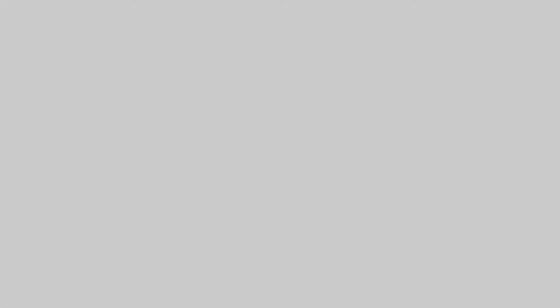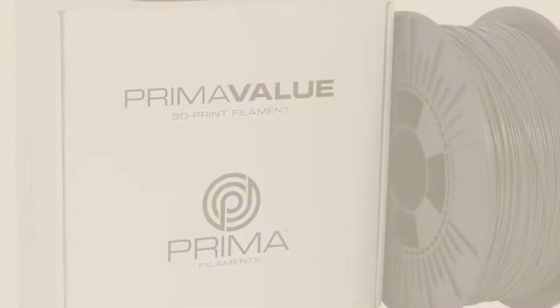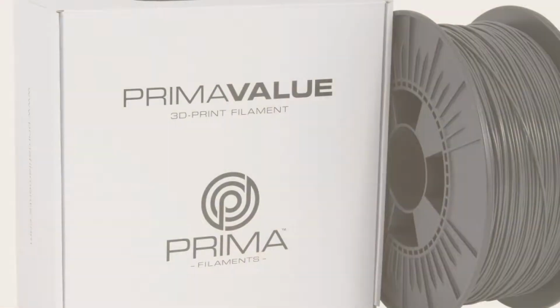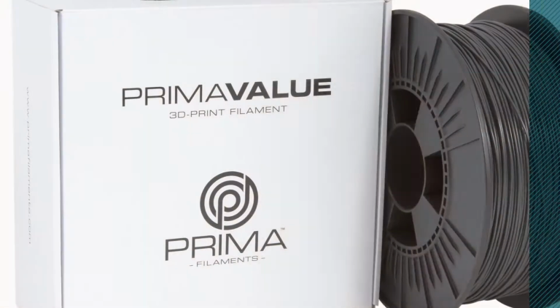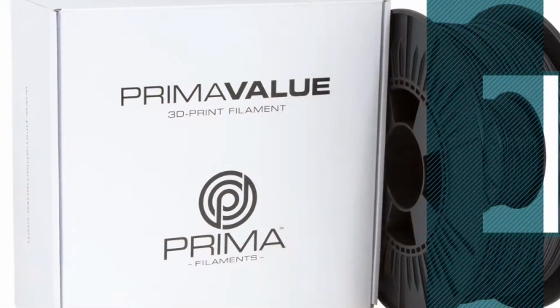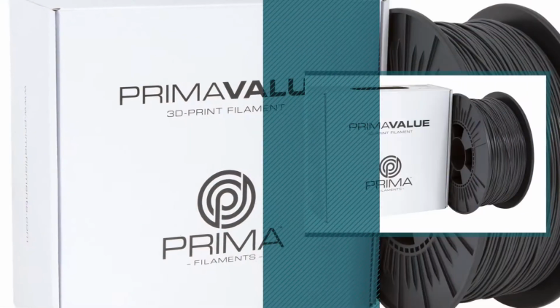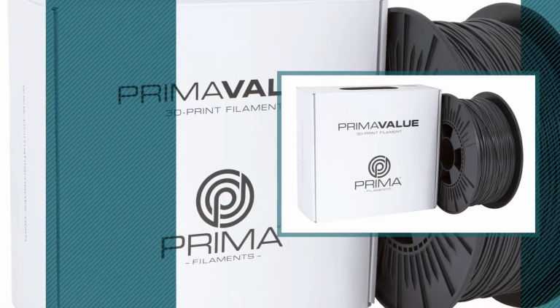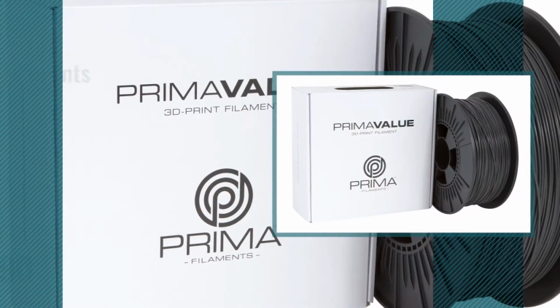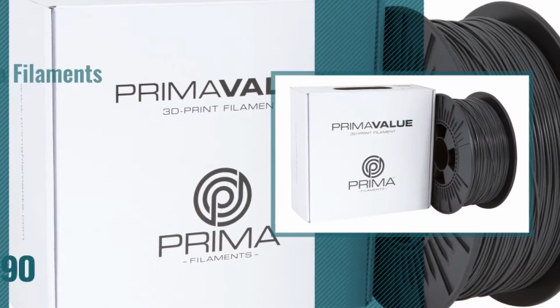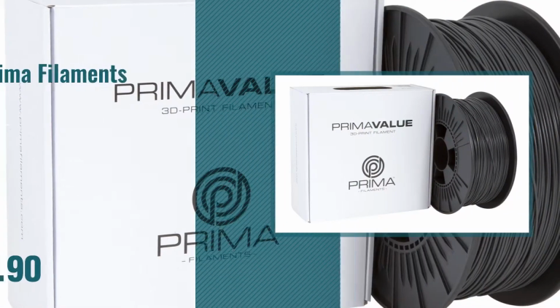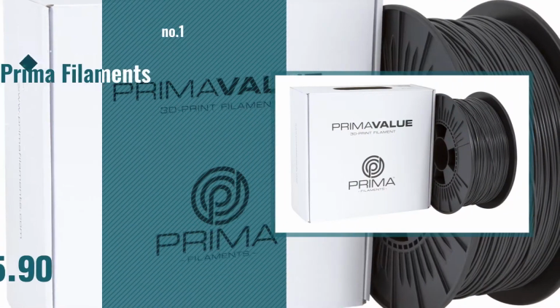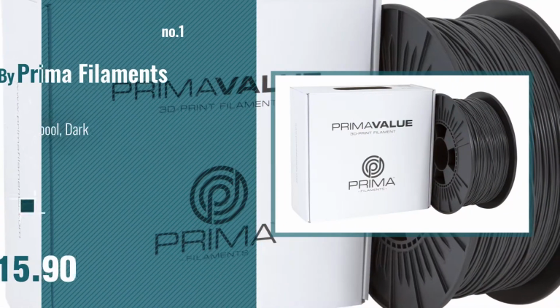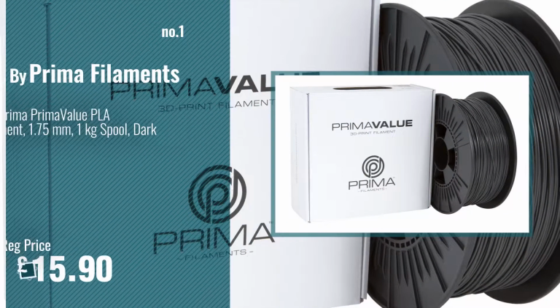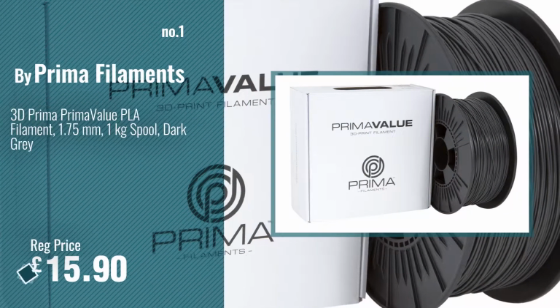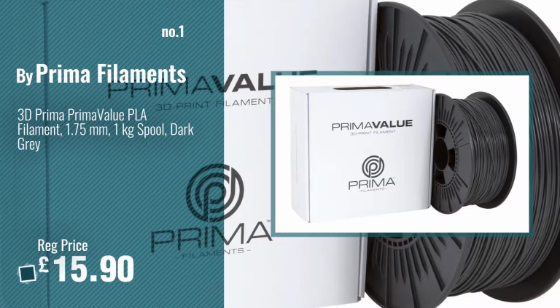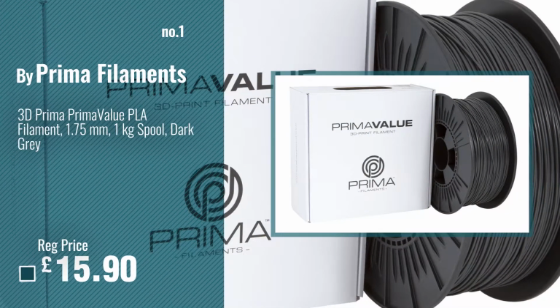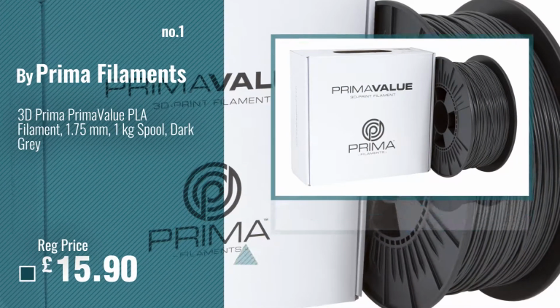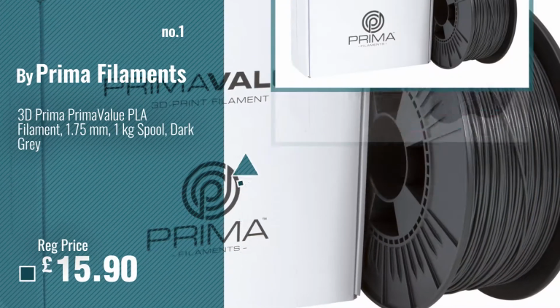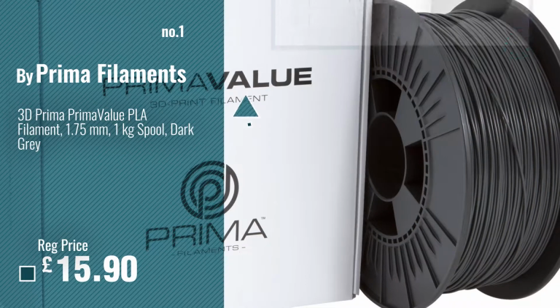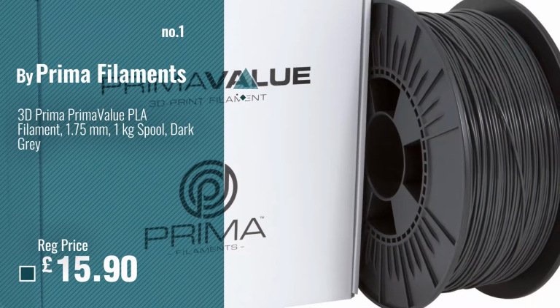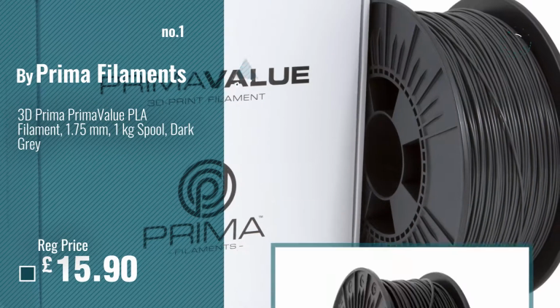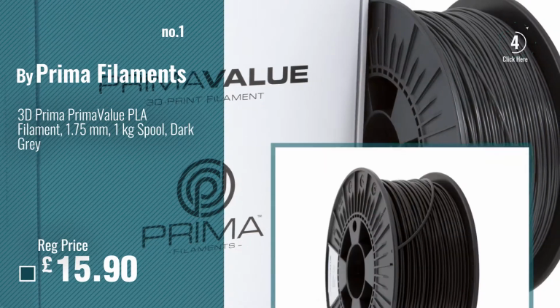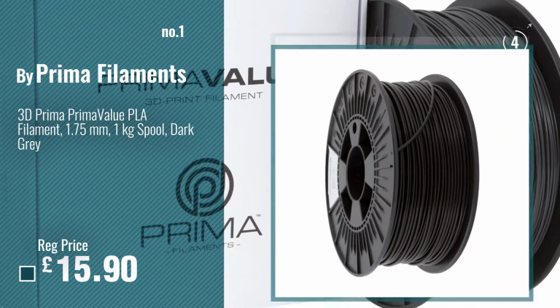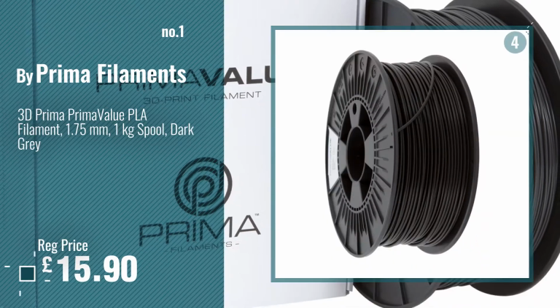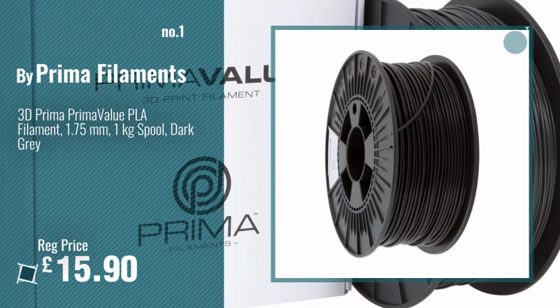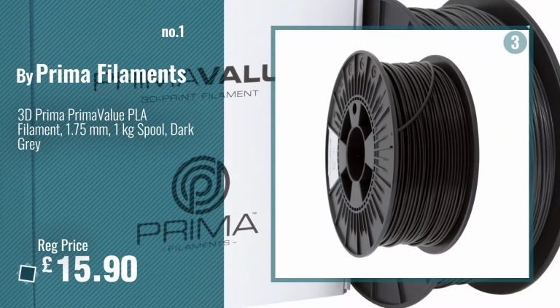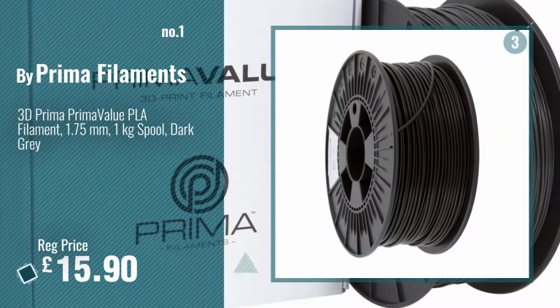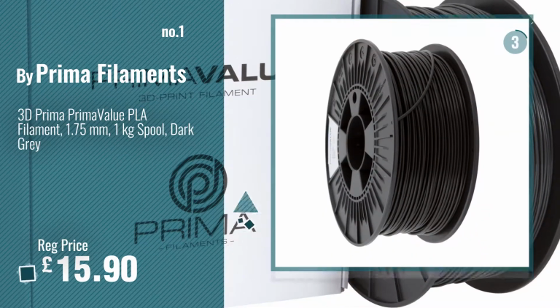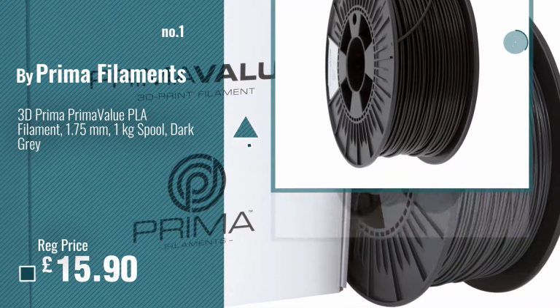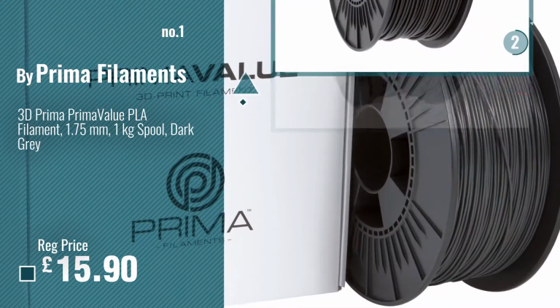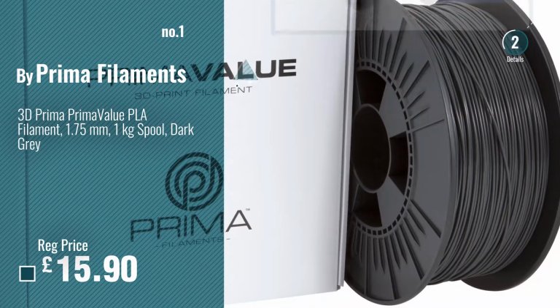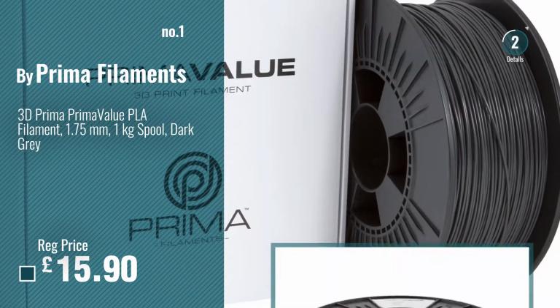Number 1, Best Seller, by Prima Filaments. Watch this video, choose your favorite.